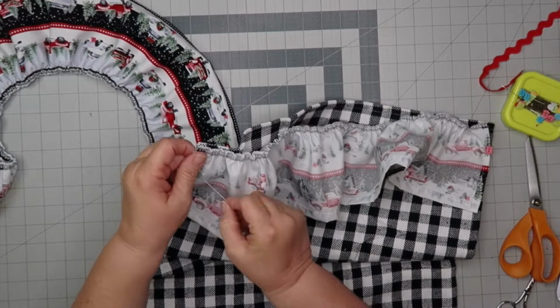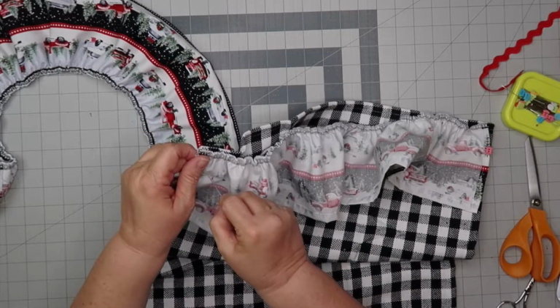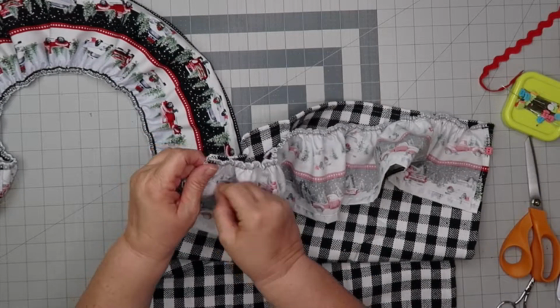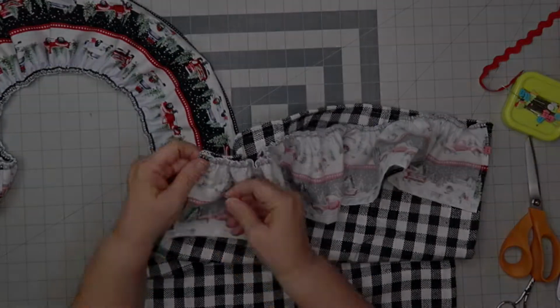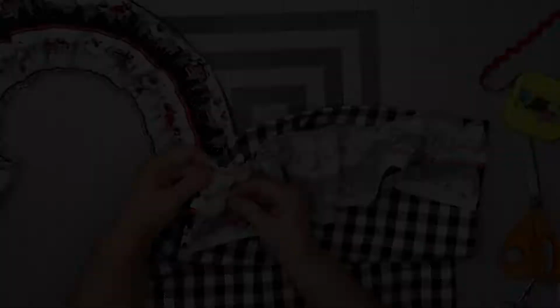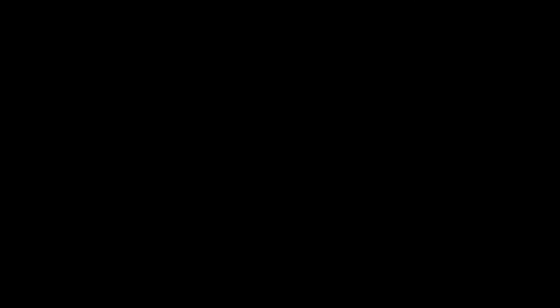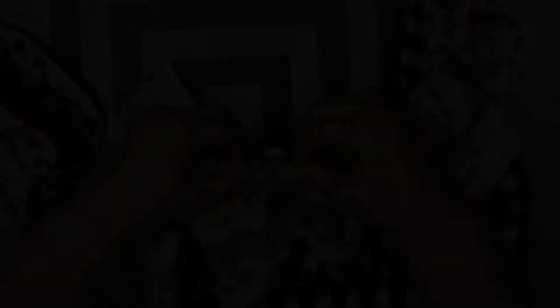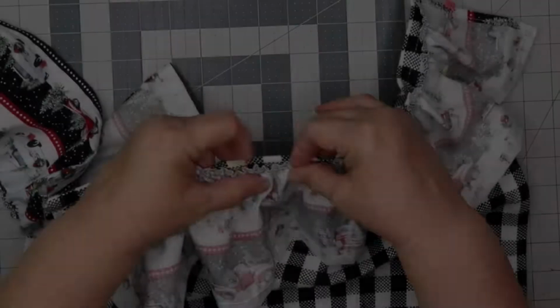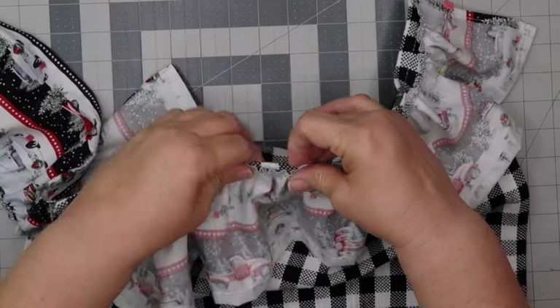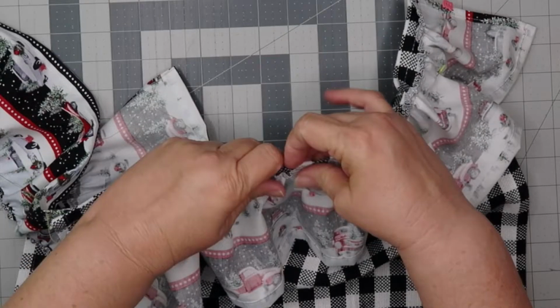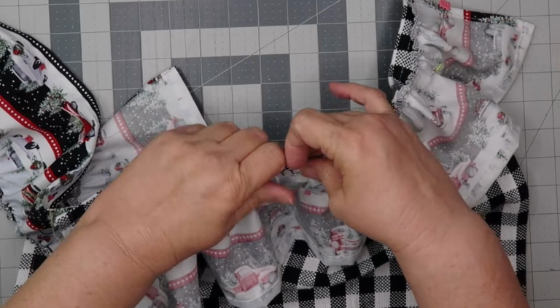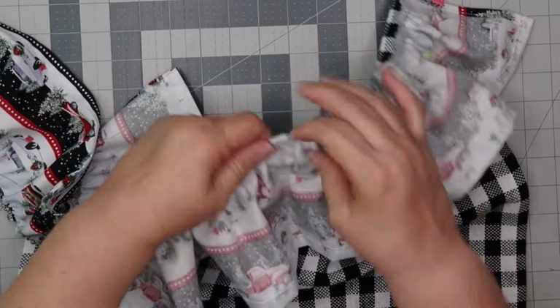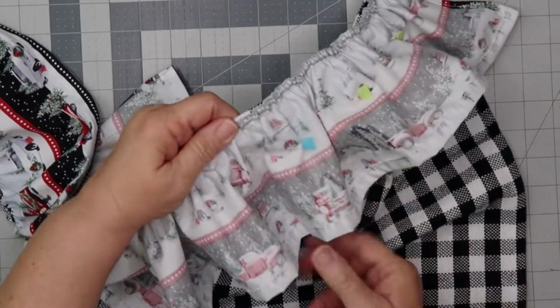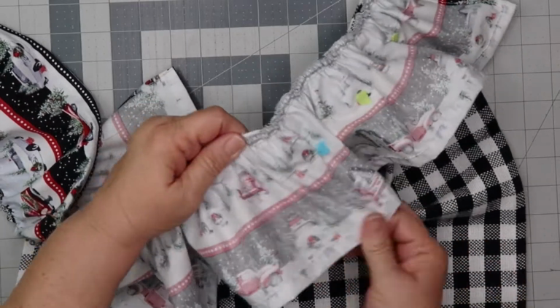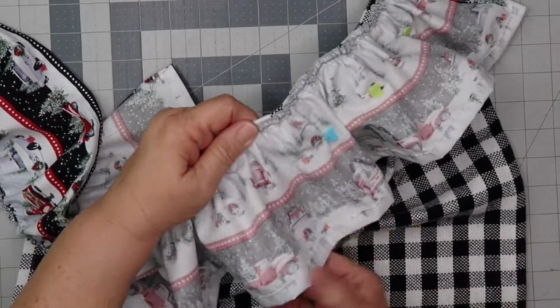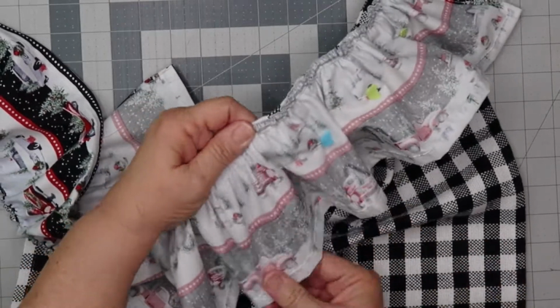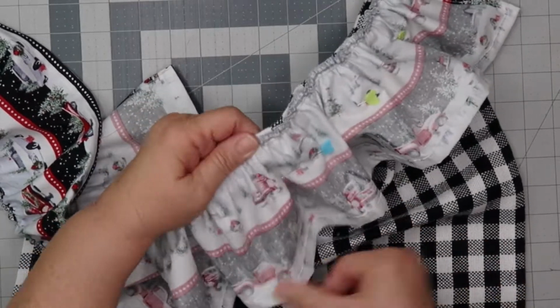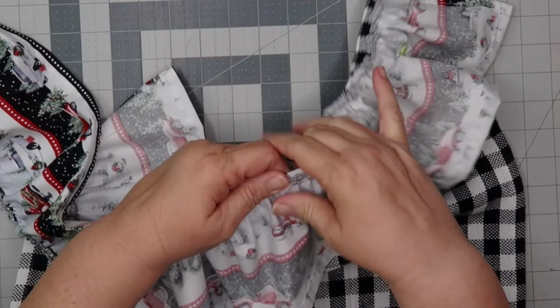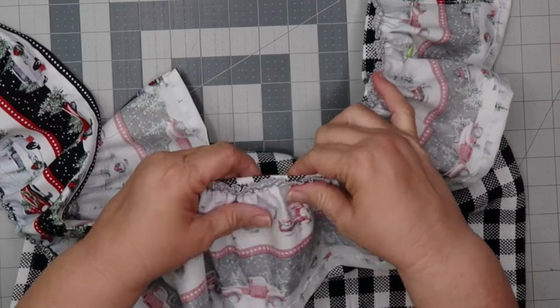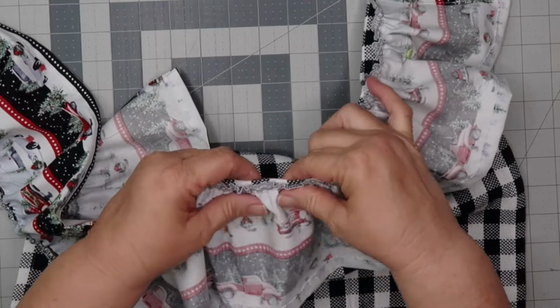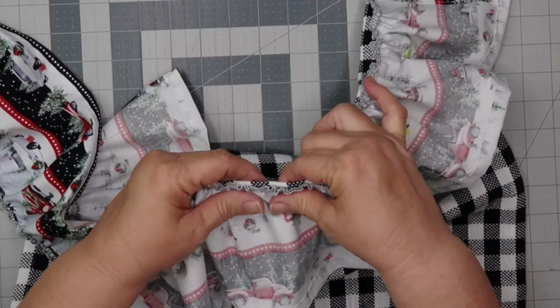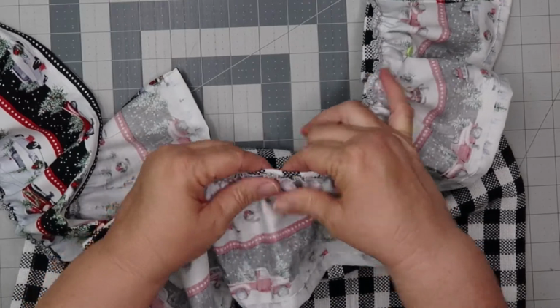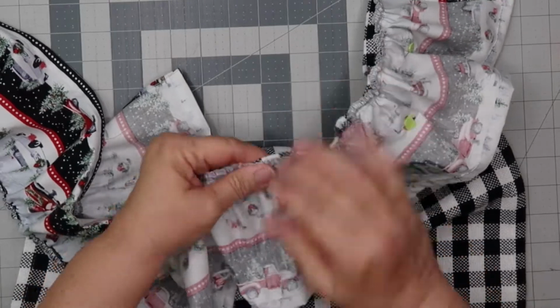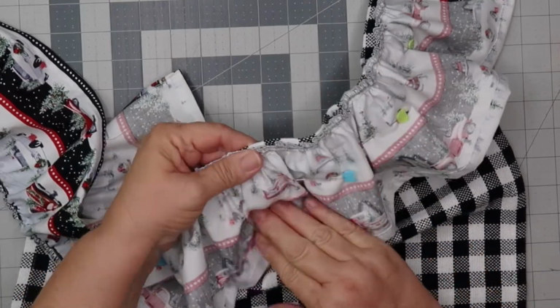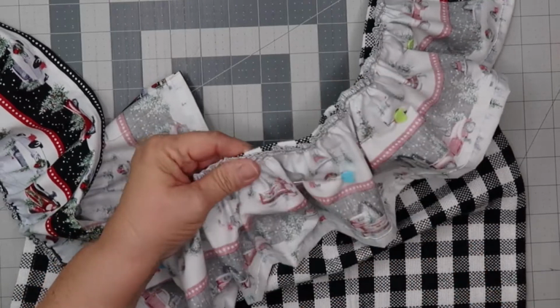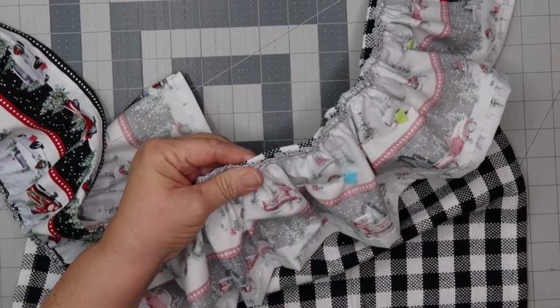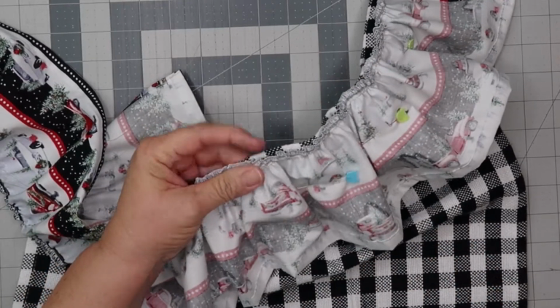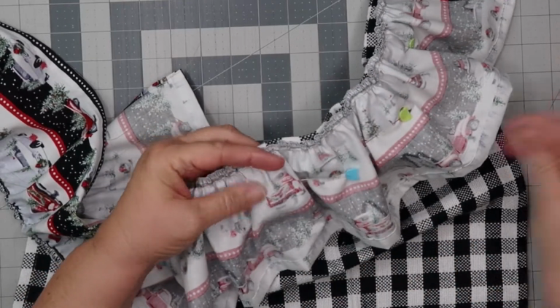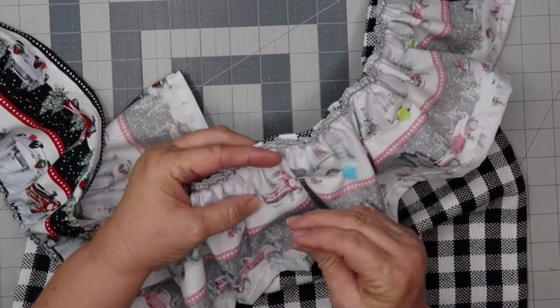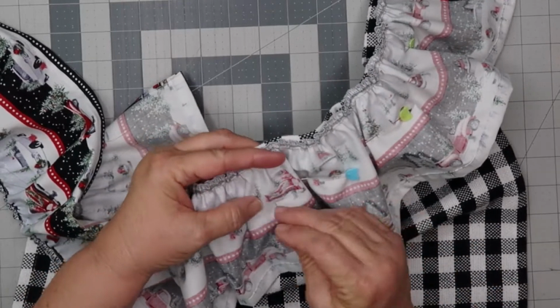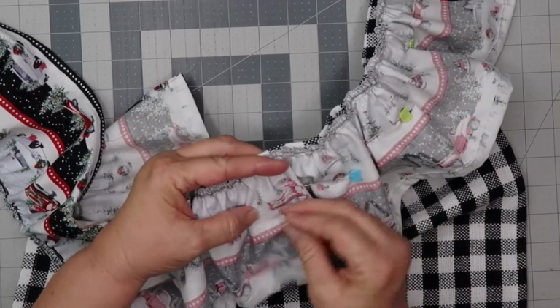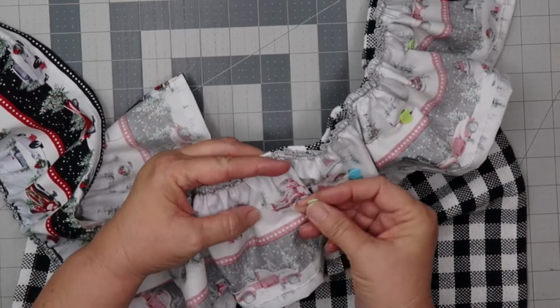With the long thread tails, adjust the ruffles if needed.